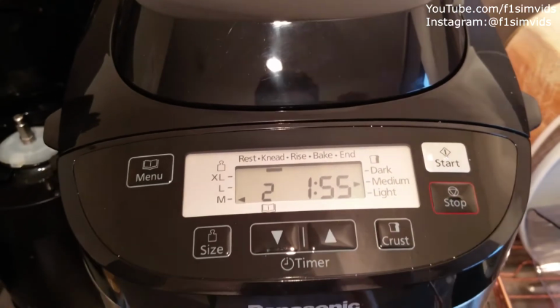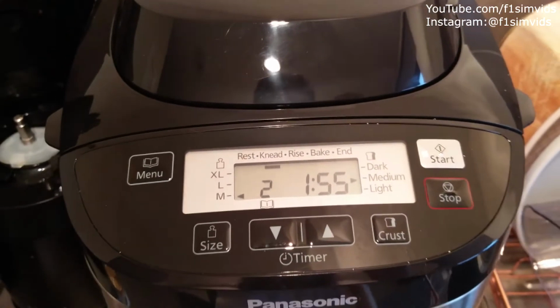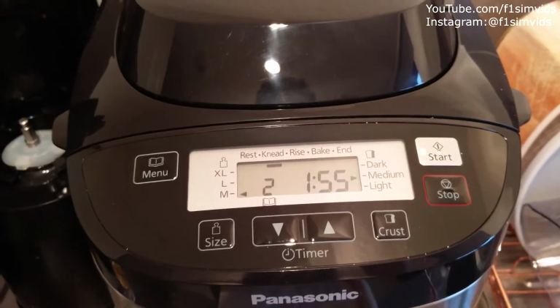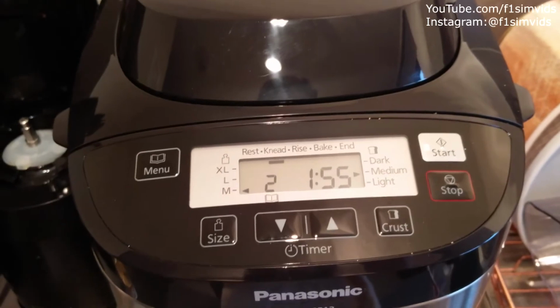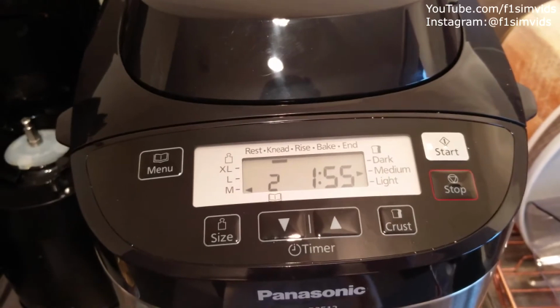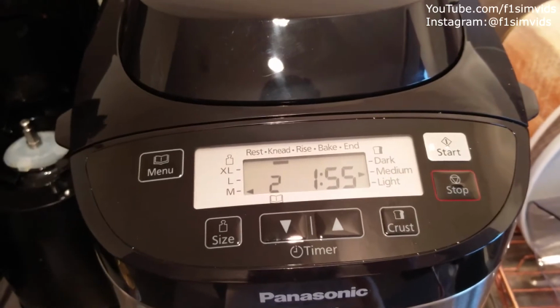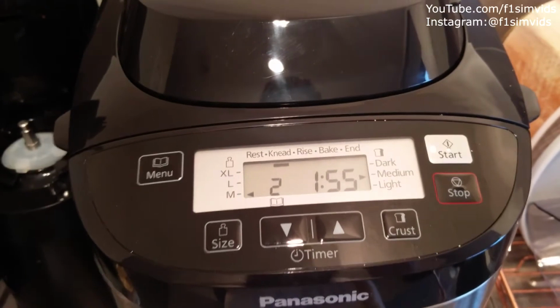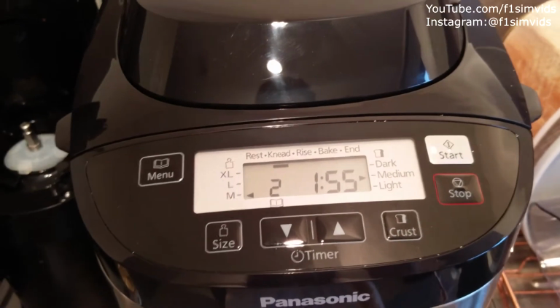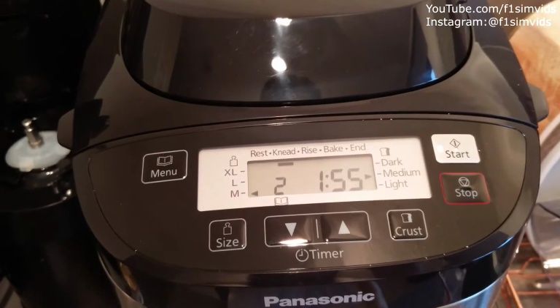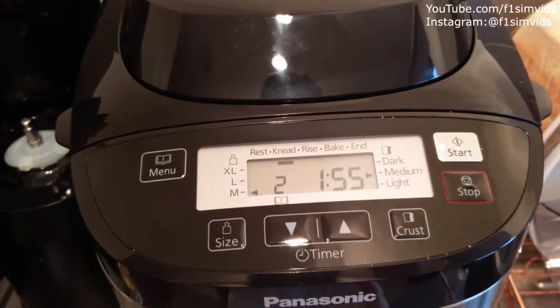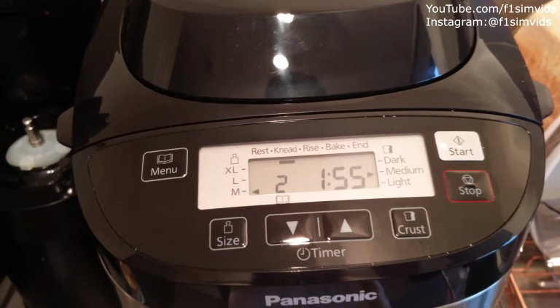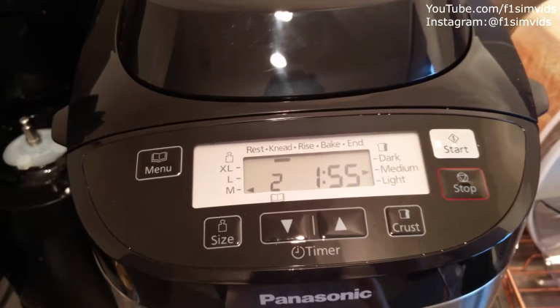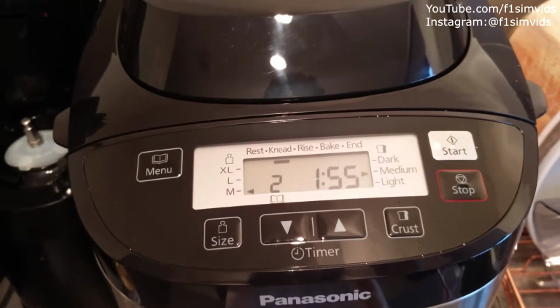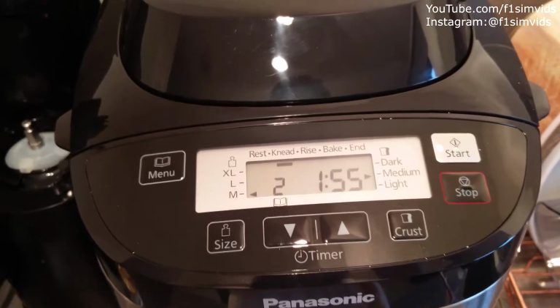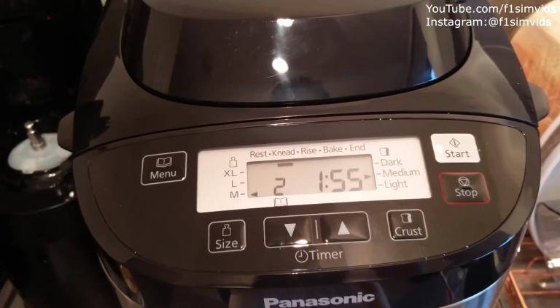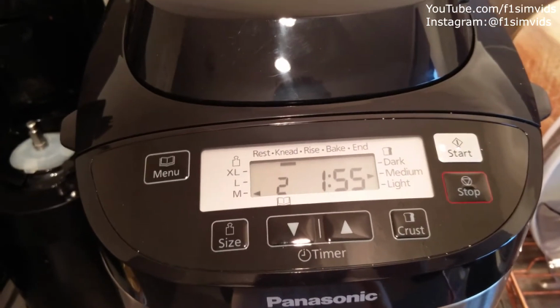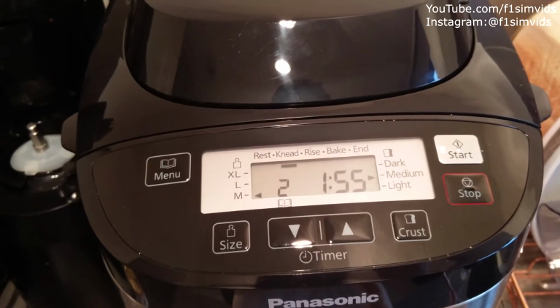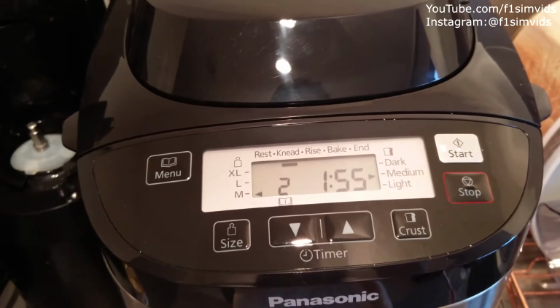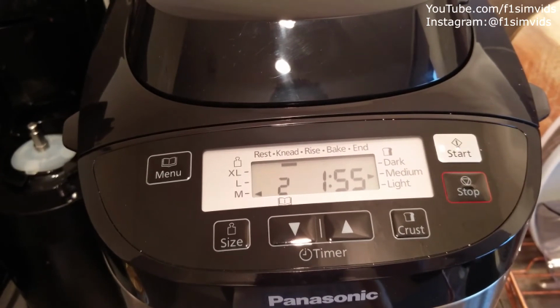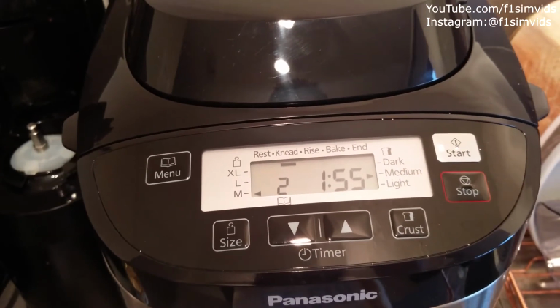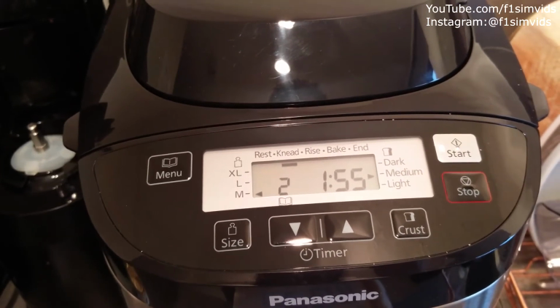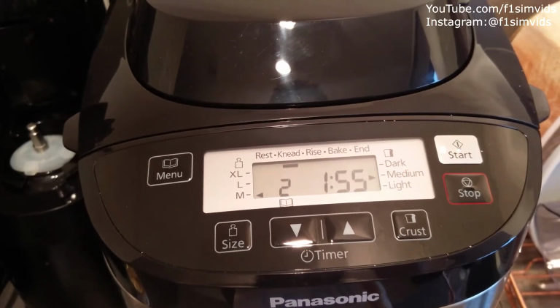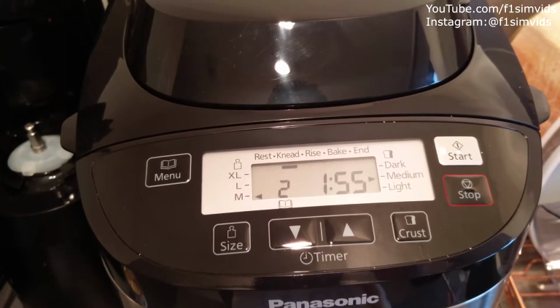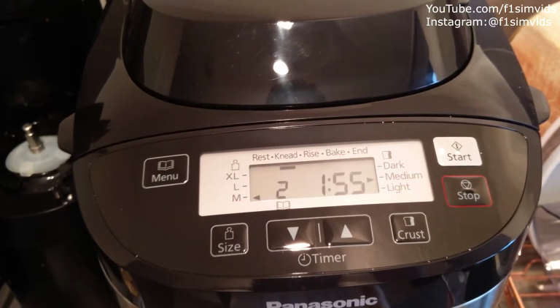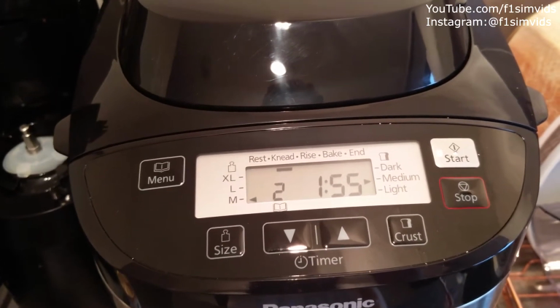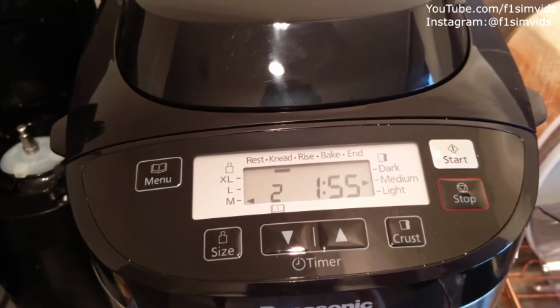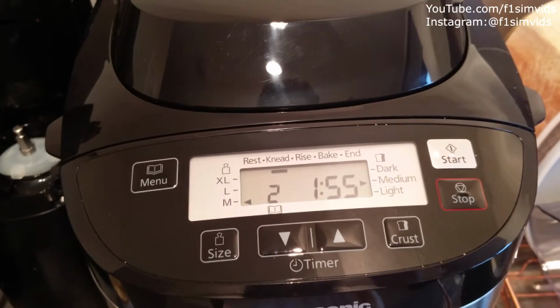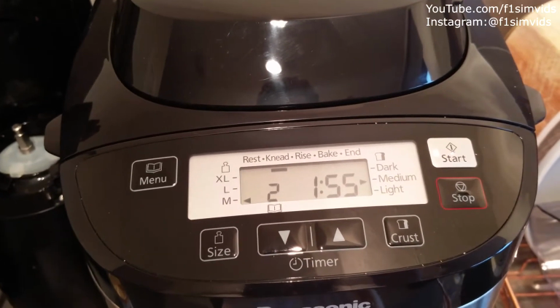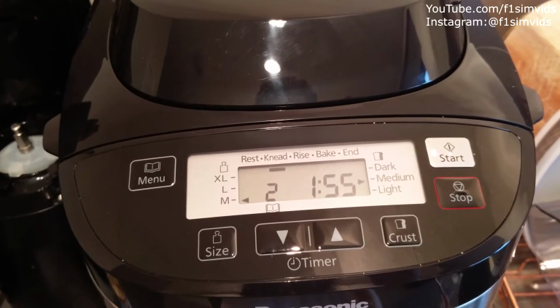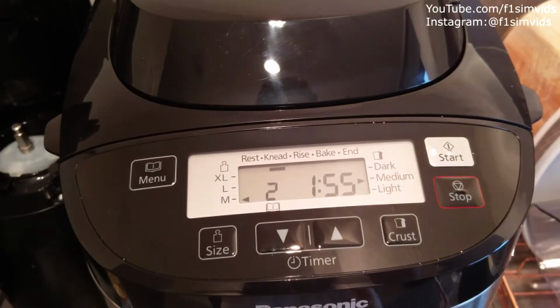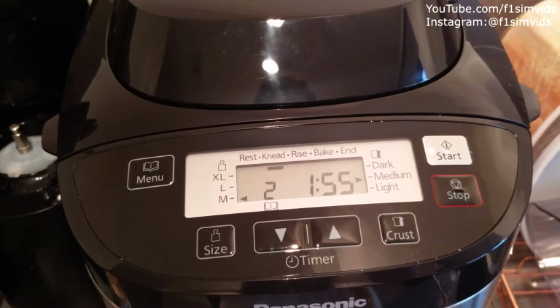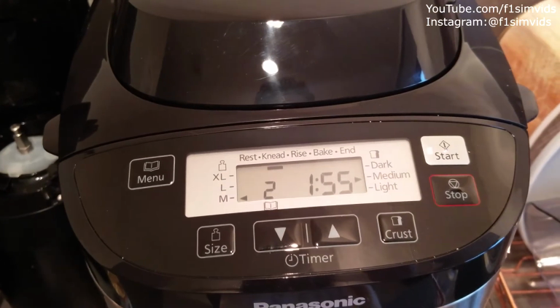We'll come back after an hour and 55 minutes and show you how the bread is.